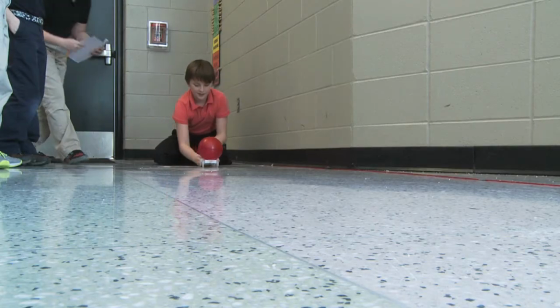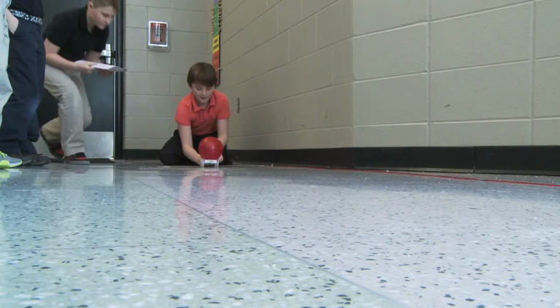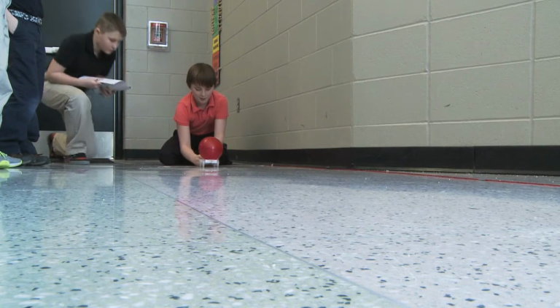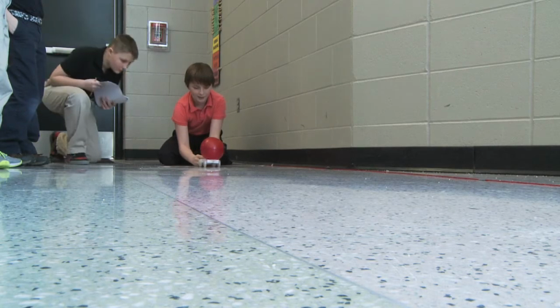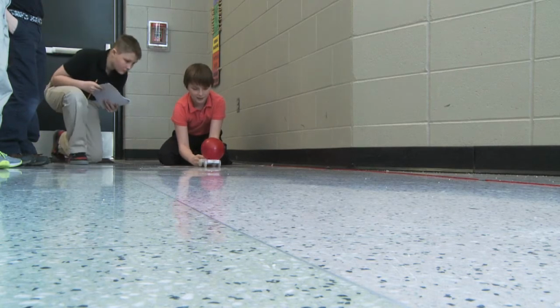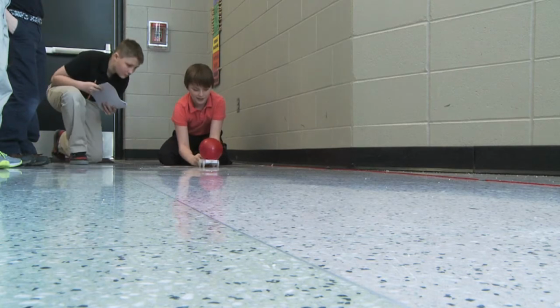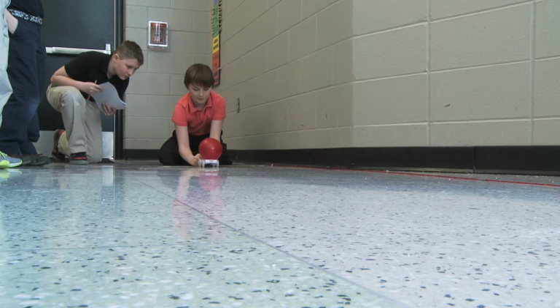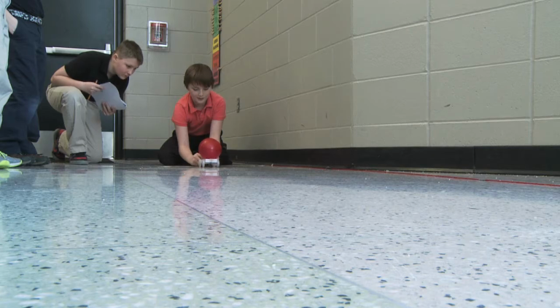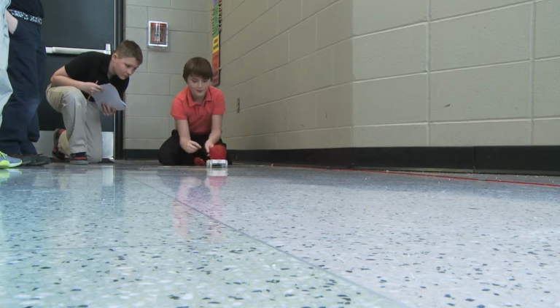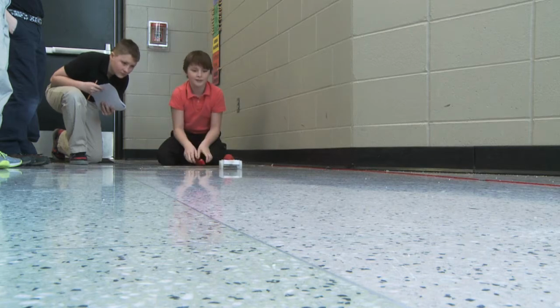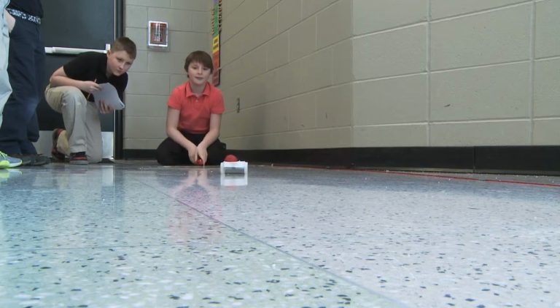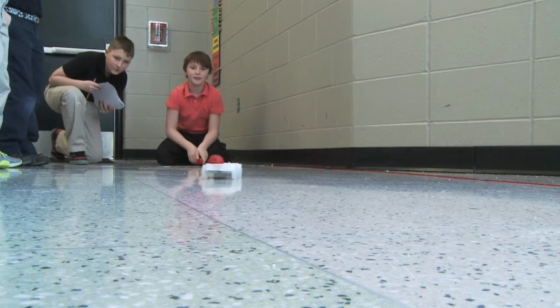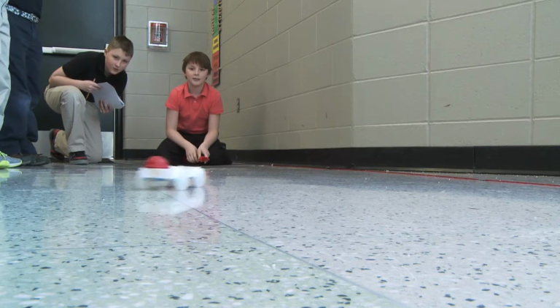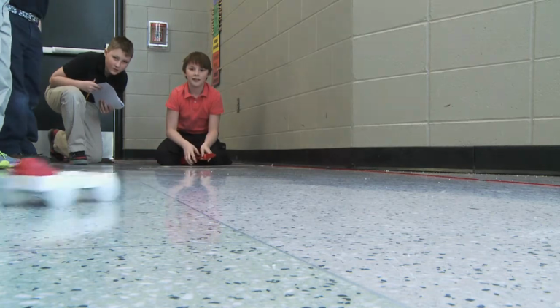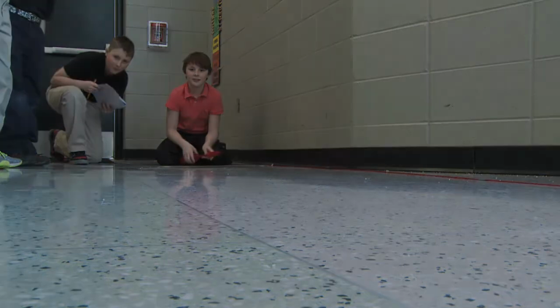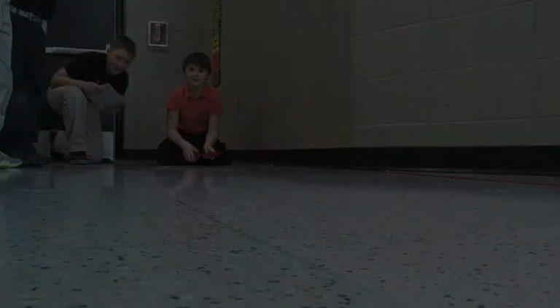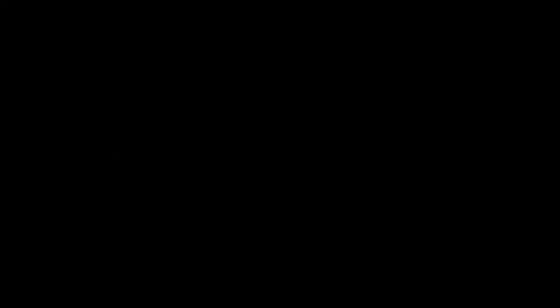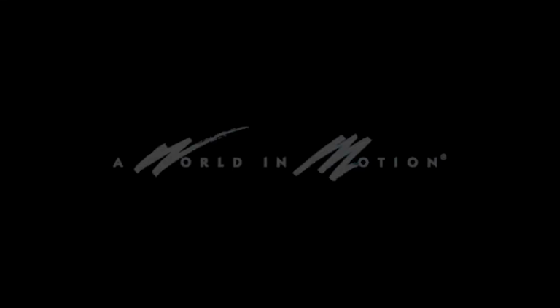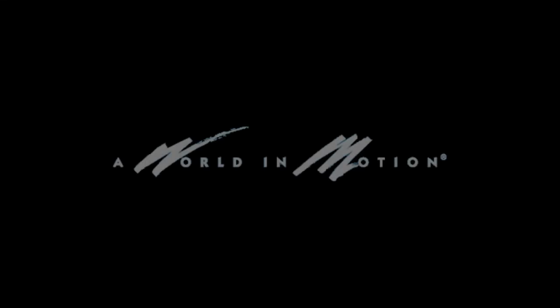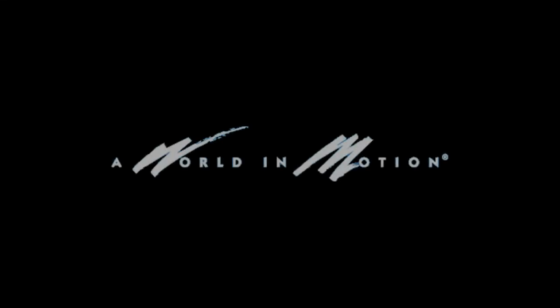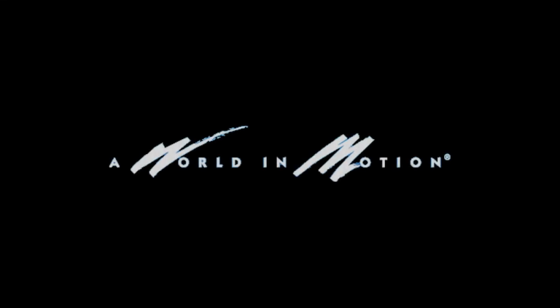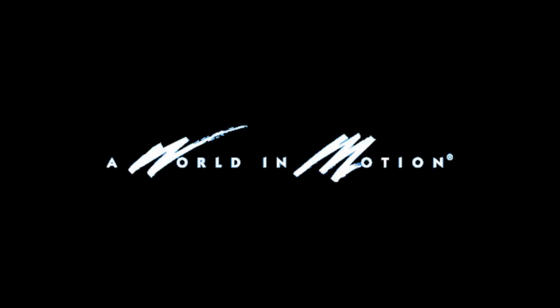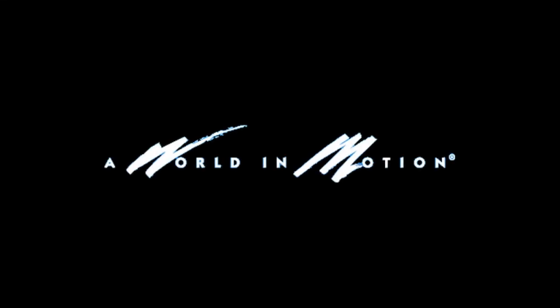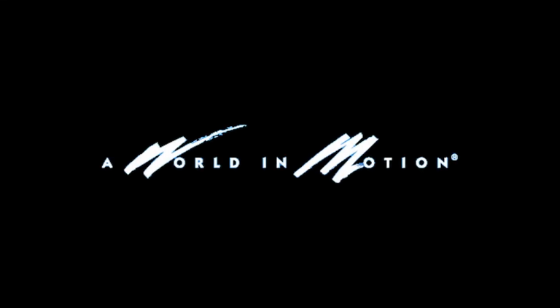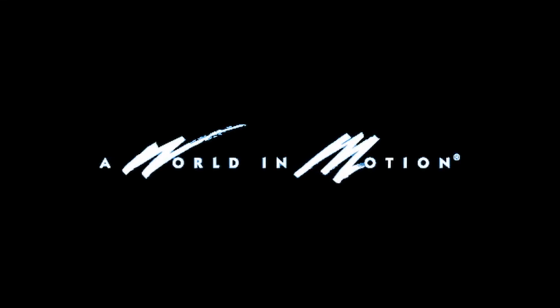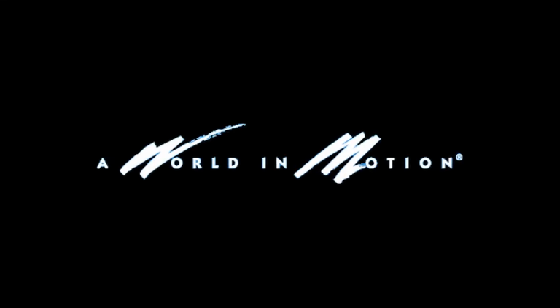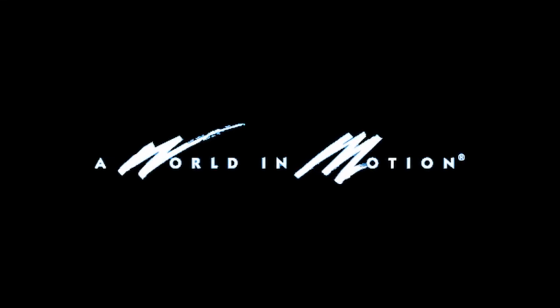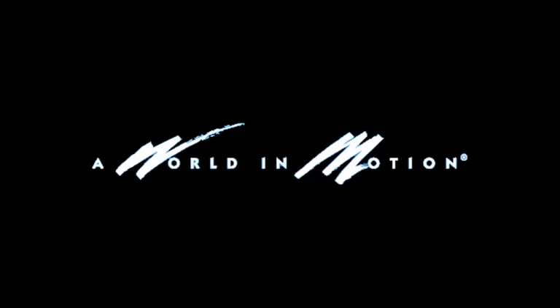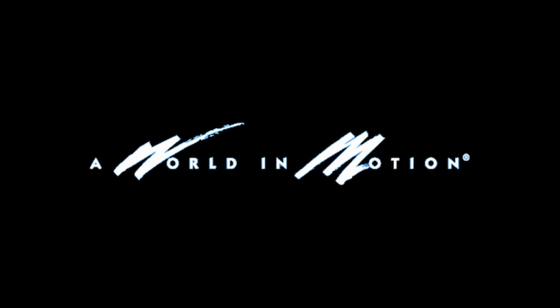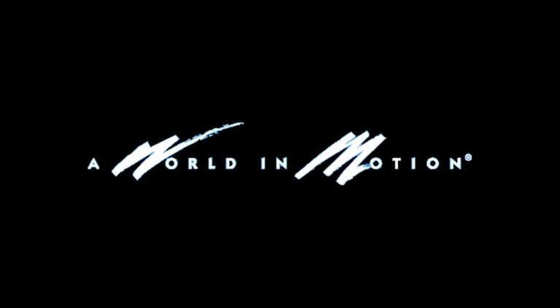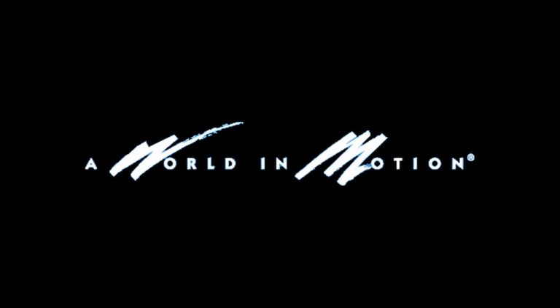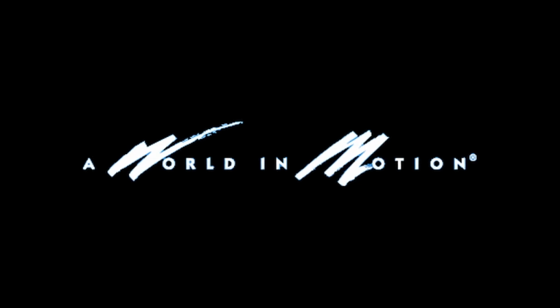A World in Motion is a program that brings science, technology, engineering, and math, or STEM, to life in the classroom.